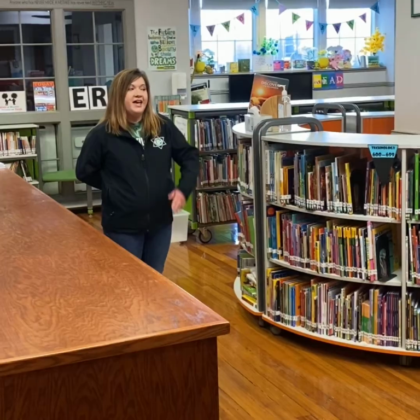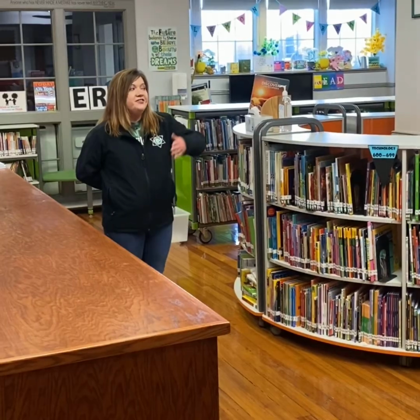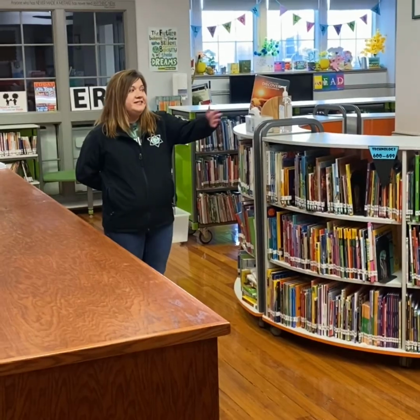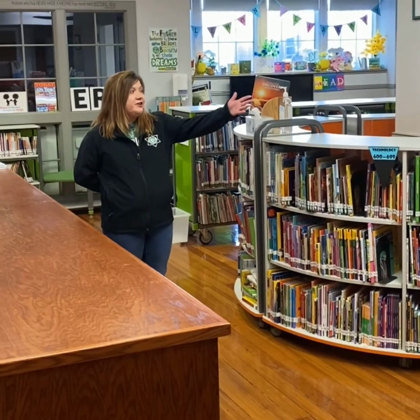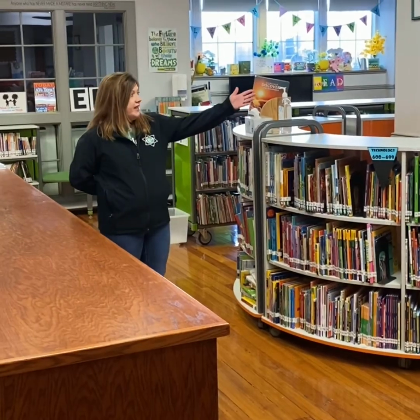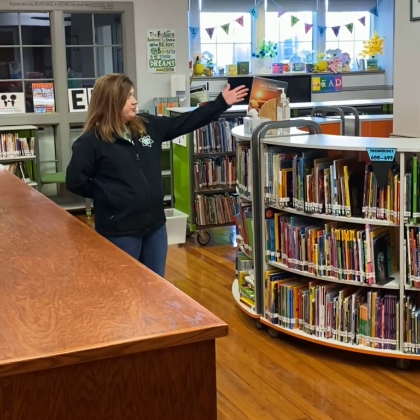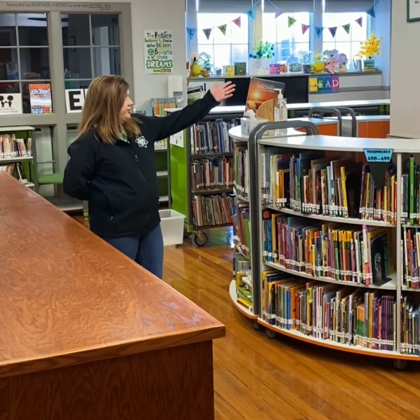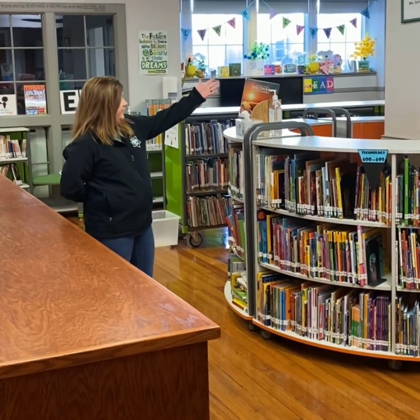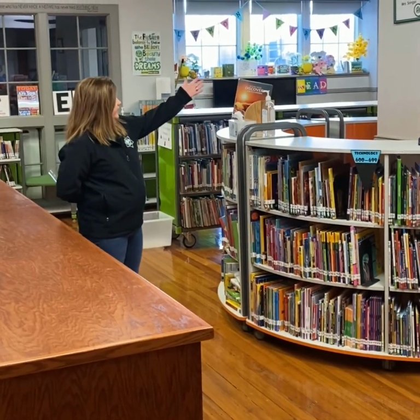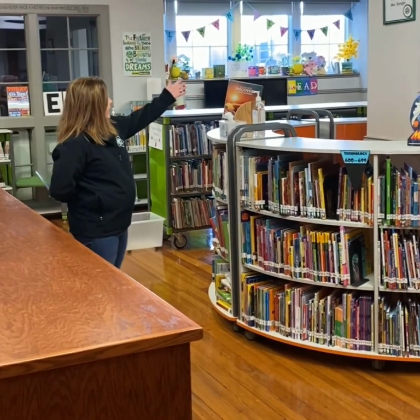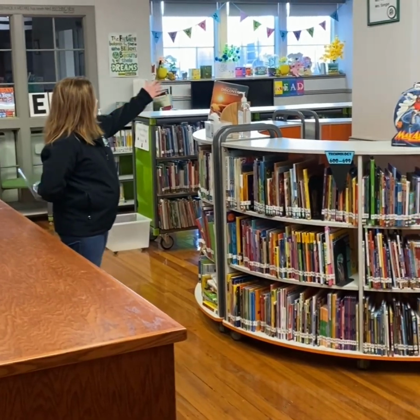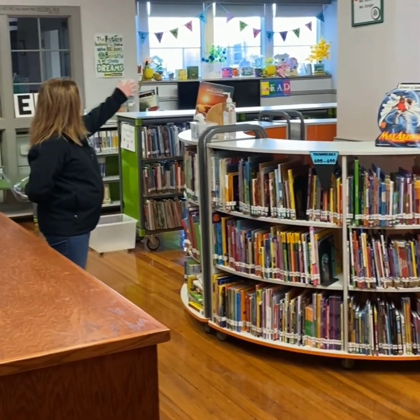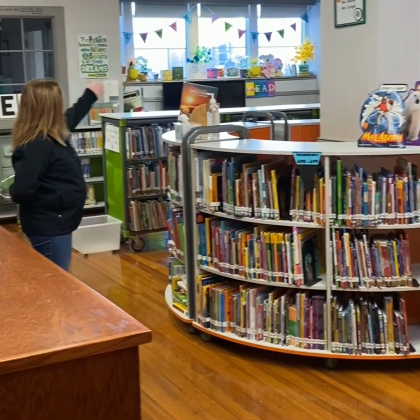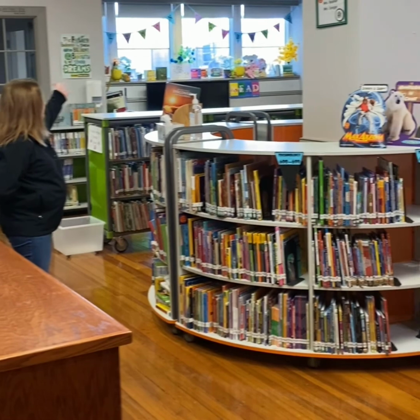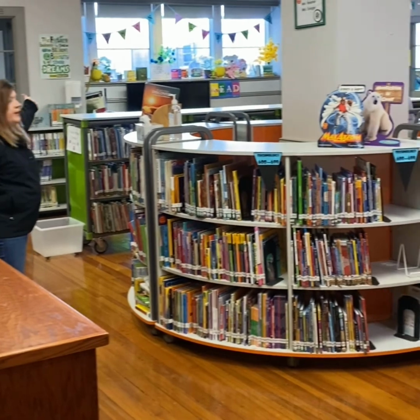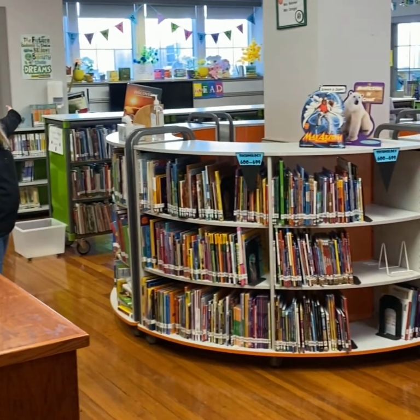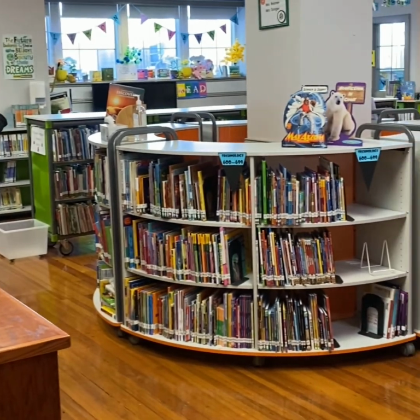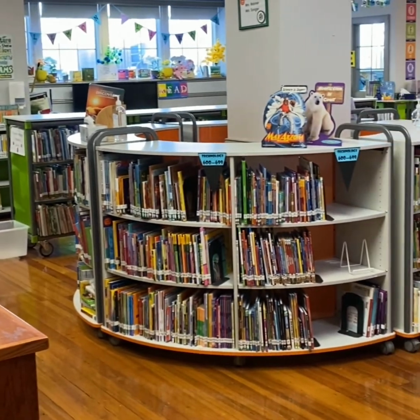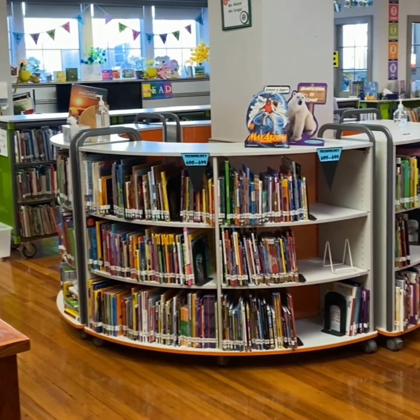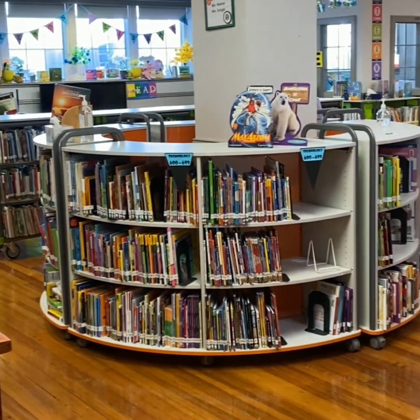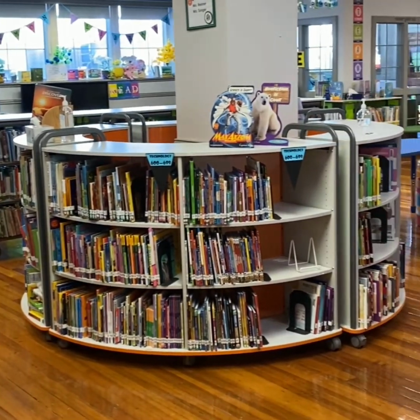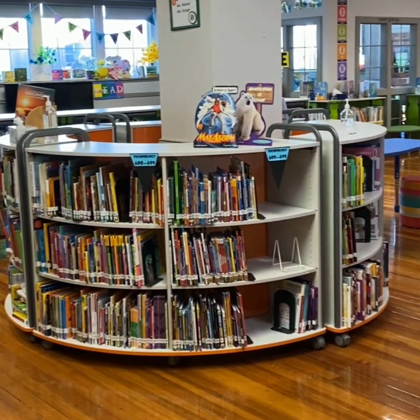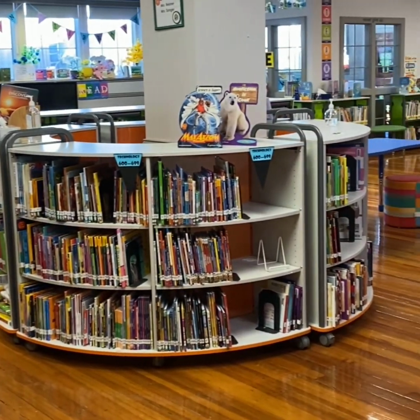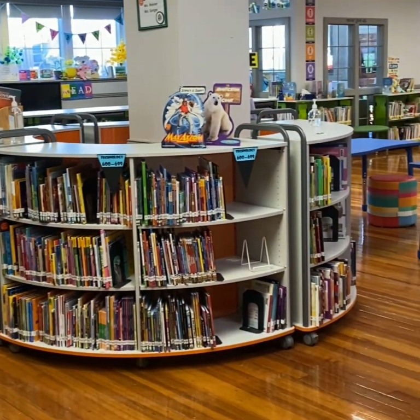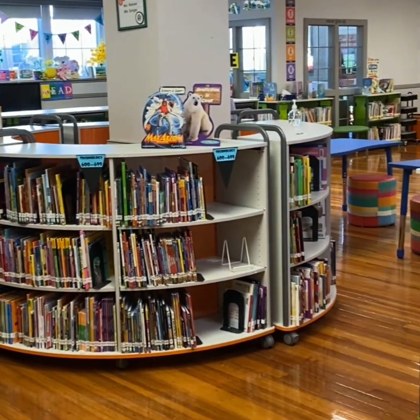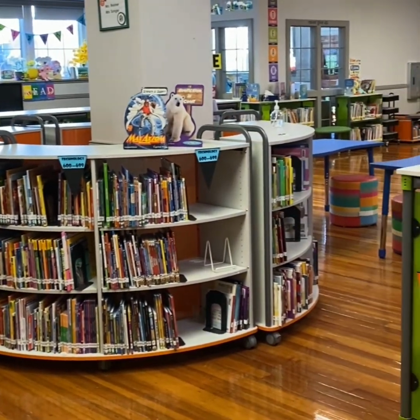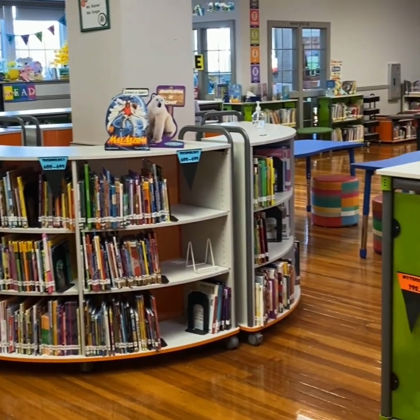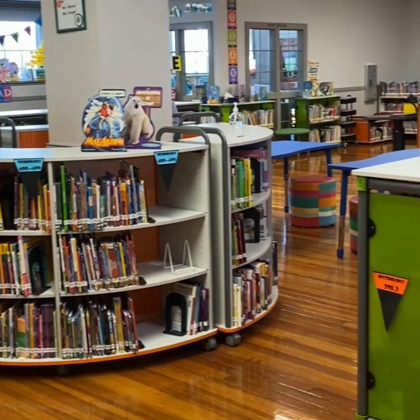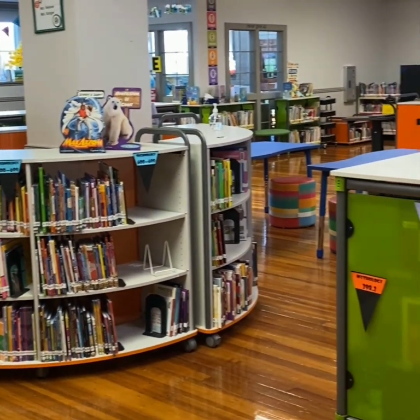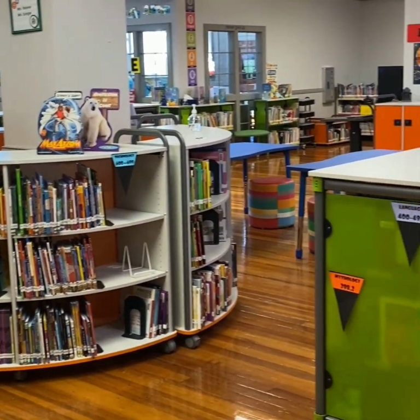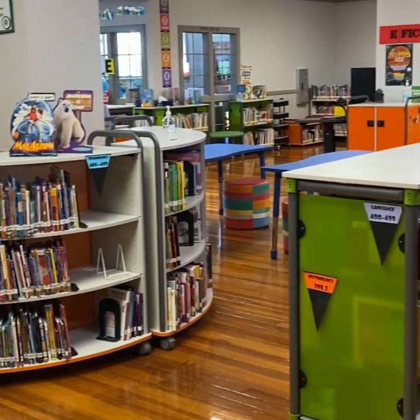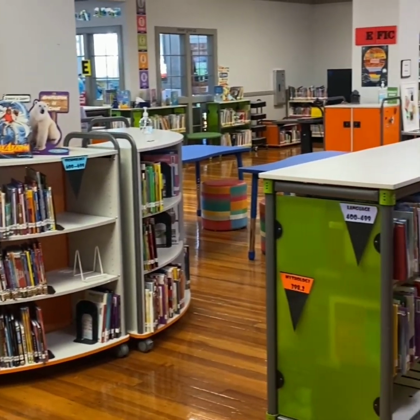This is our library, and then also back over here, we have our major spaces that our students use throughout Weillman.